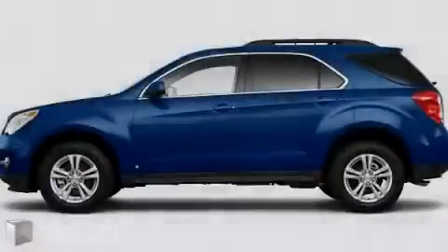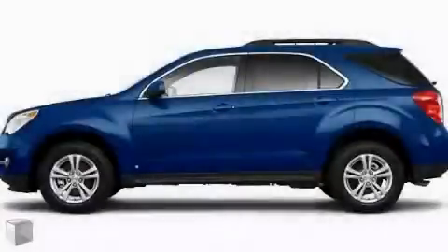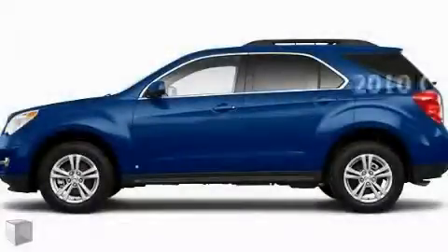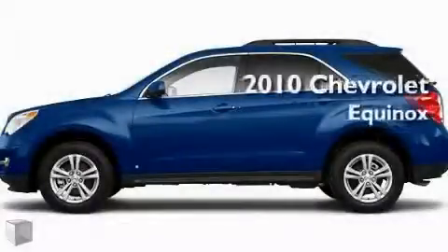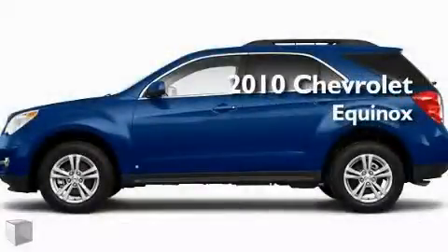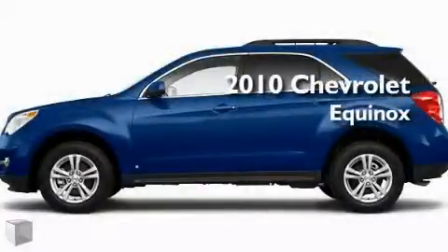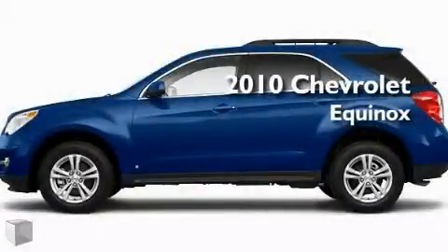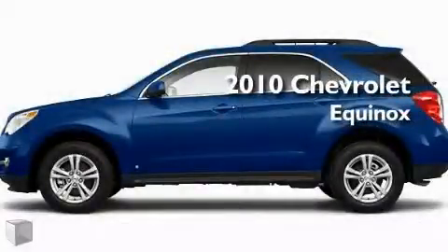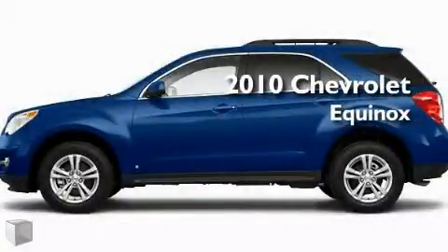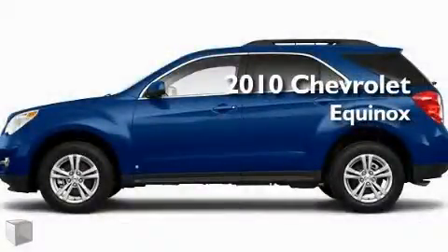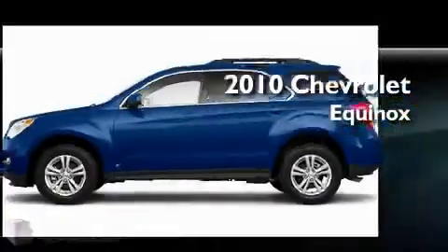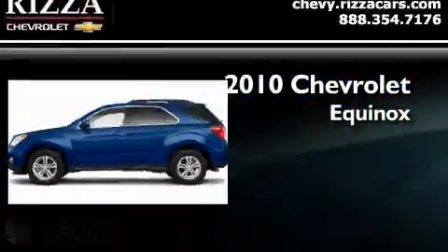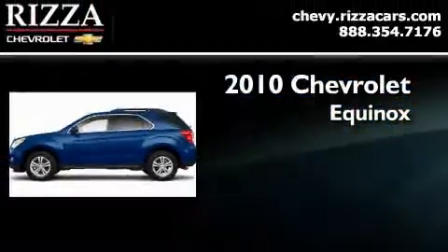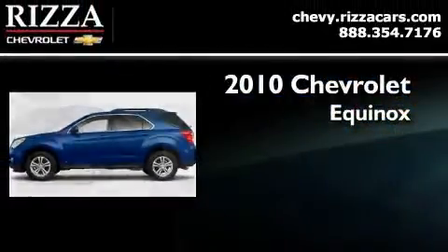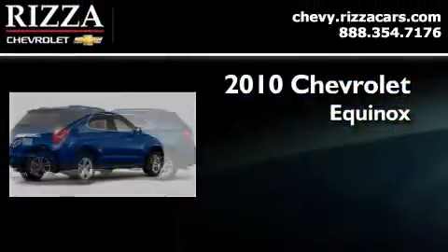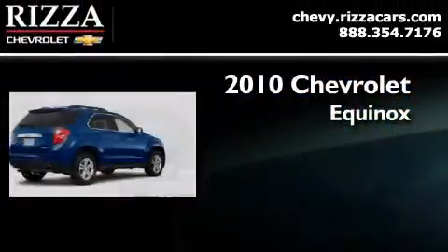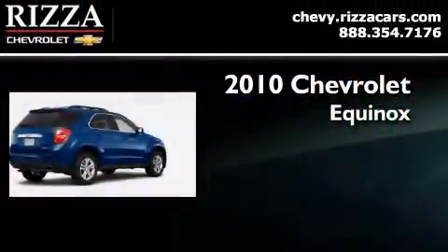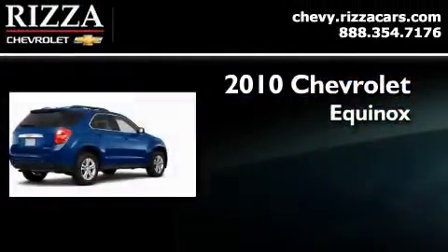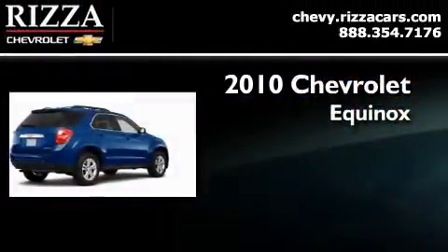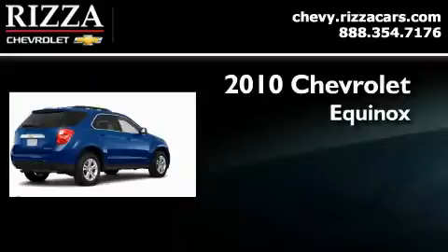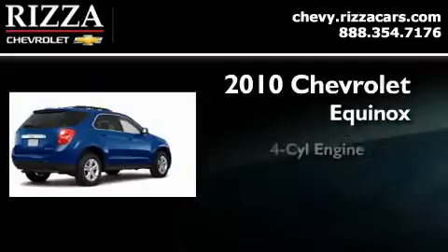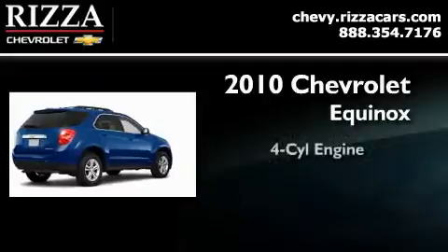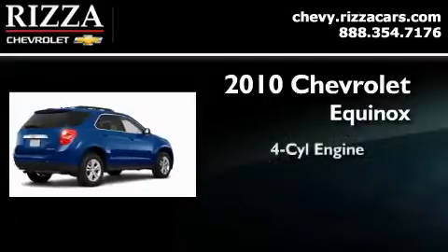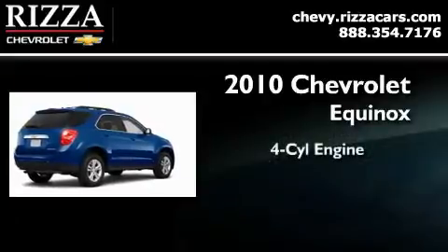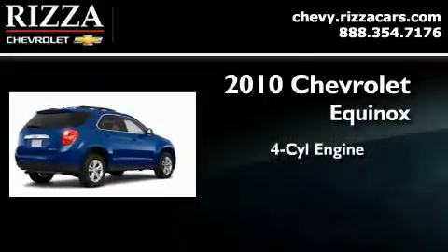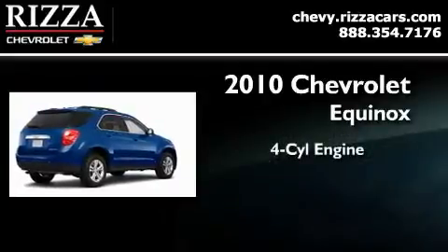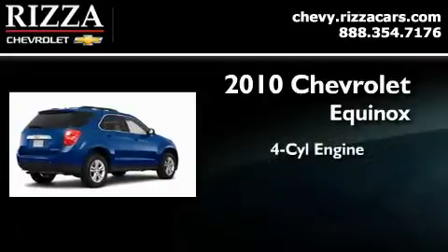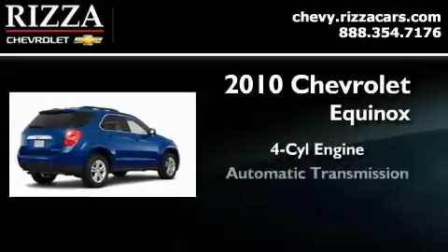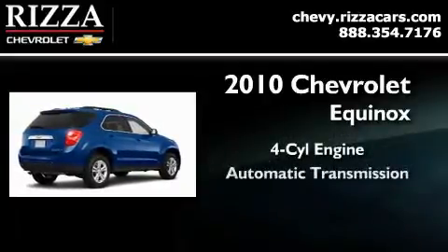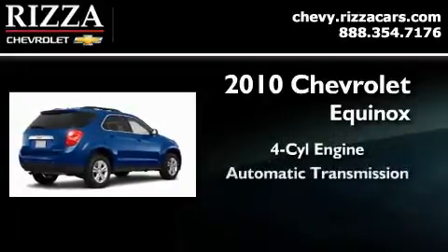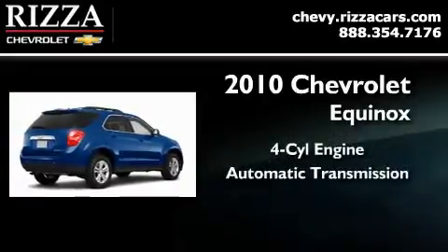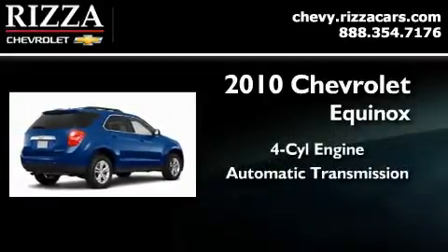This is a brand new 2010 Chevrolet Equinox. It has a four-cylinder engine and an automatic transmission.